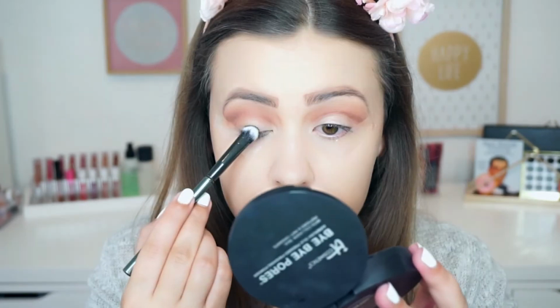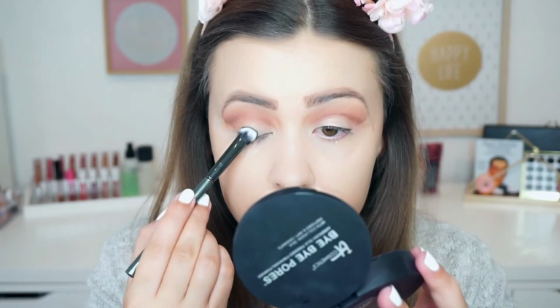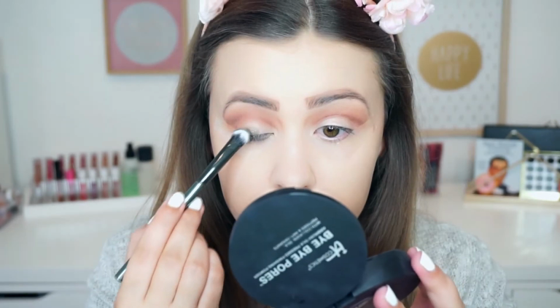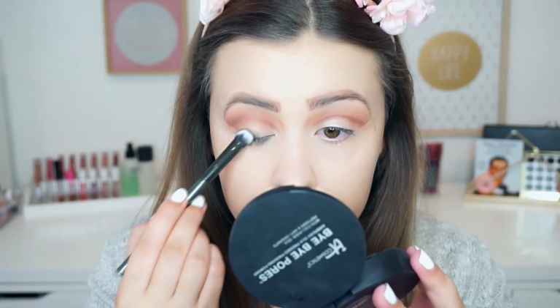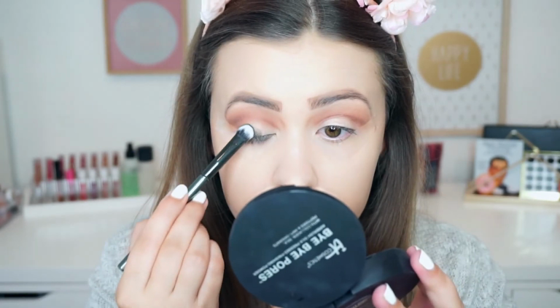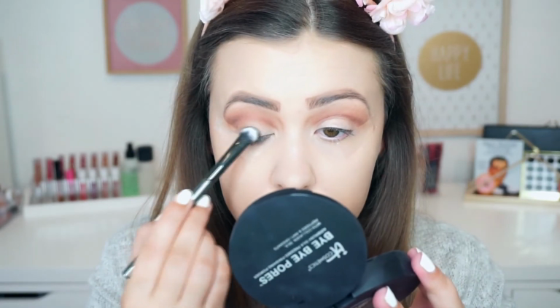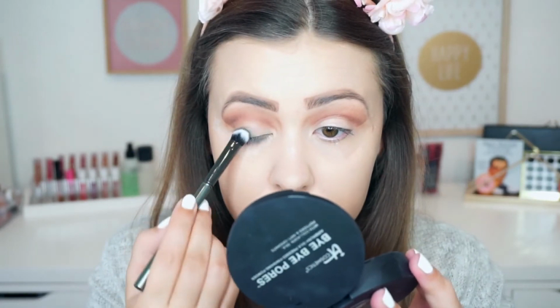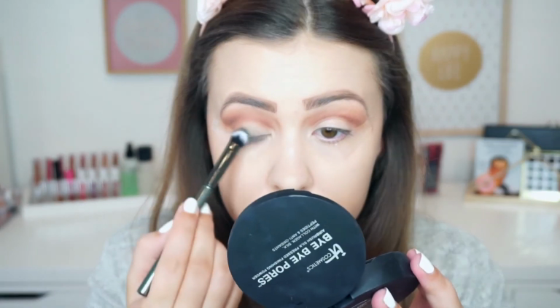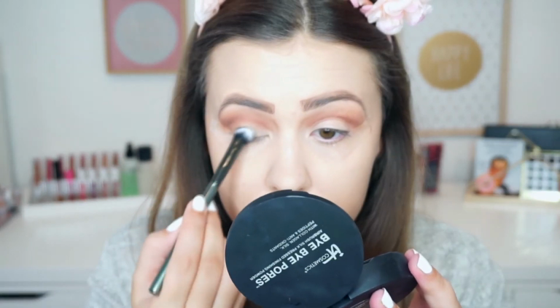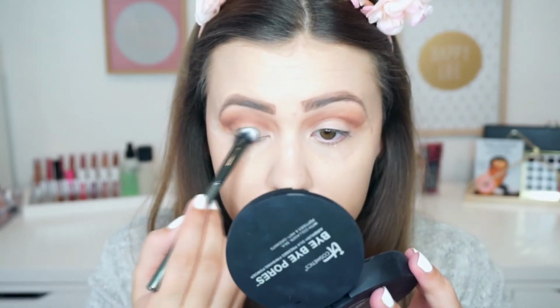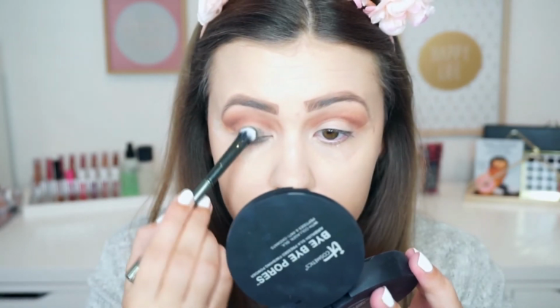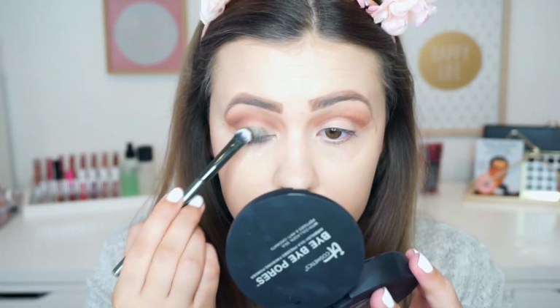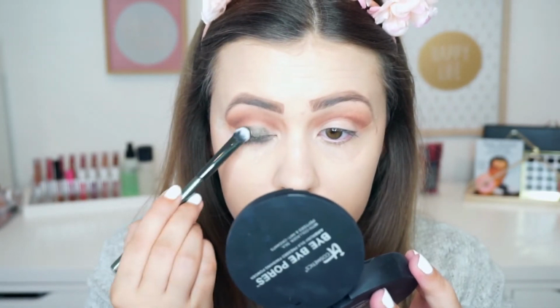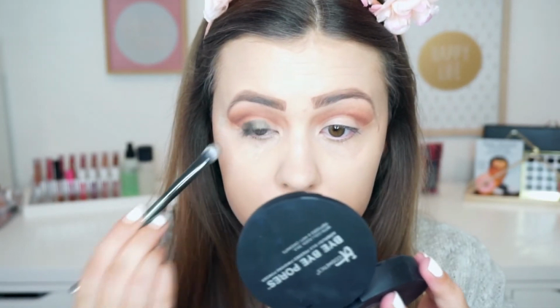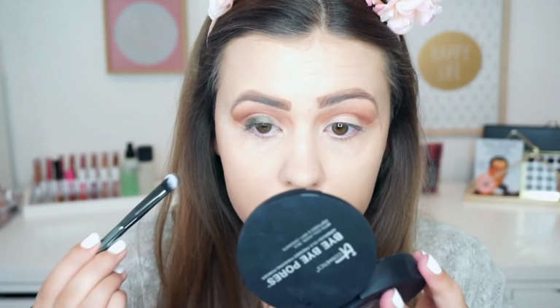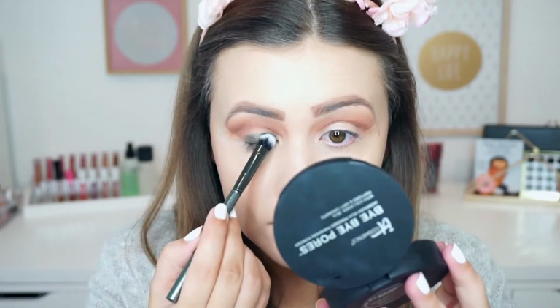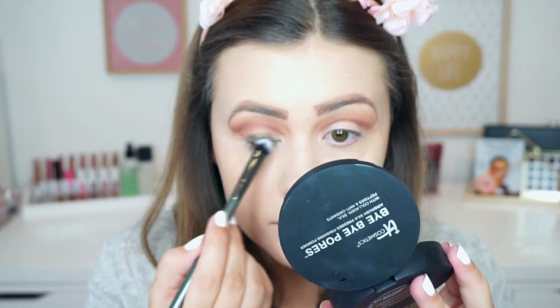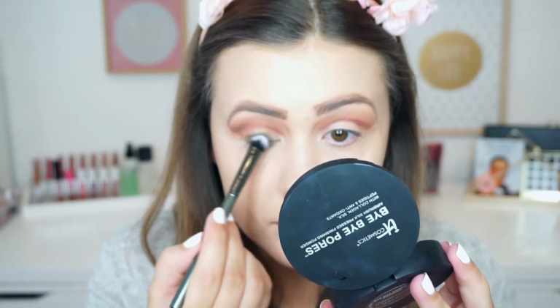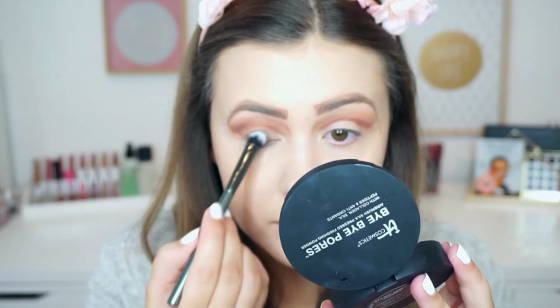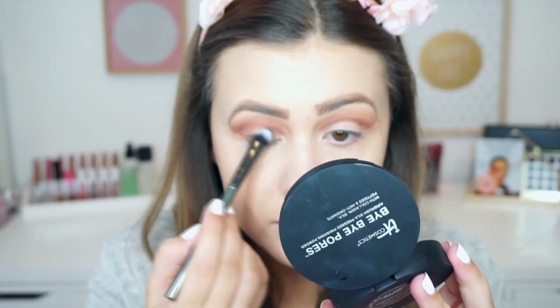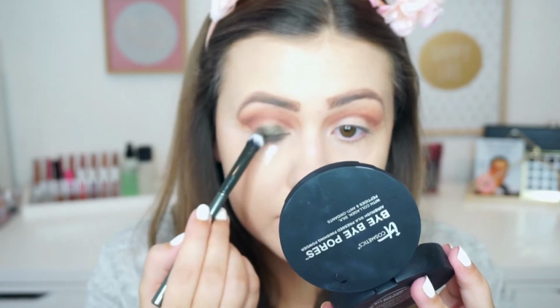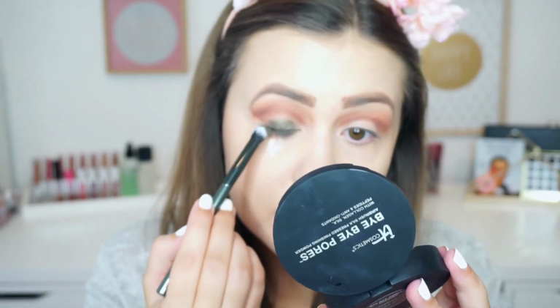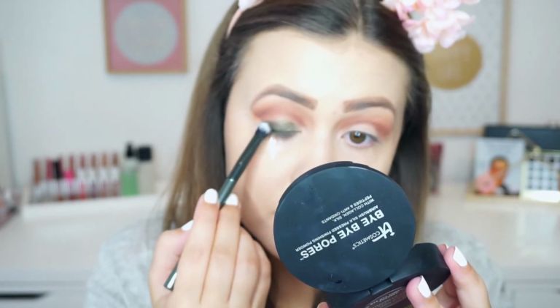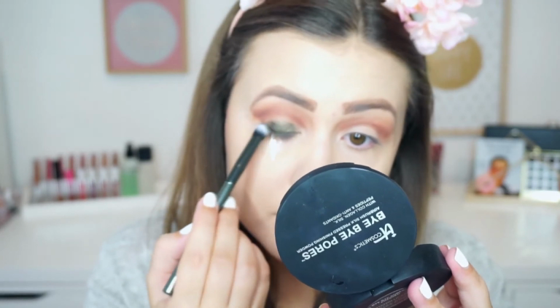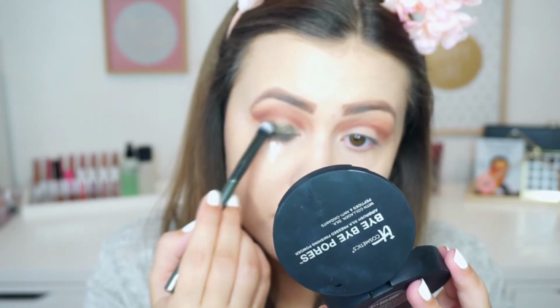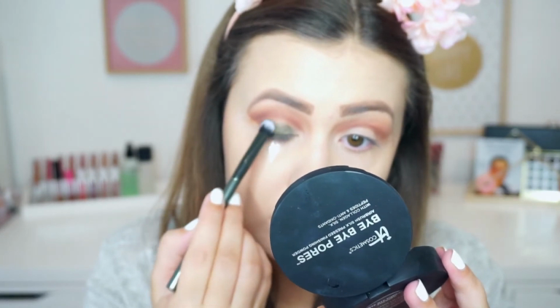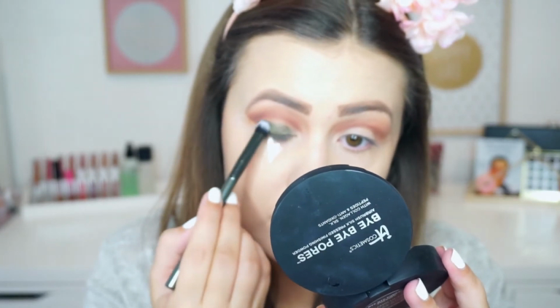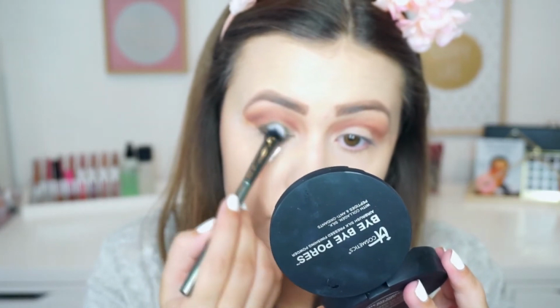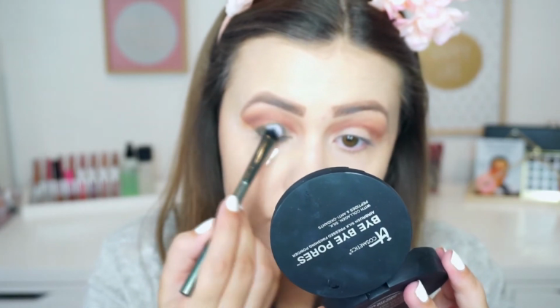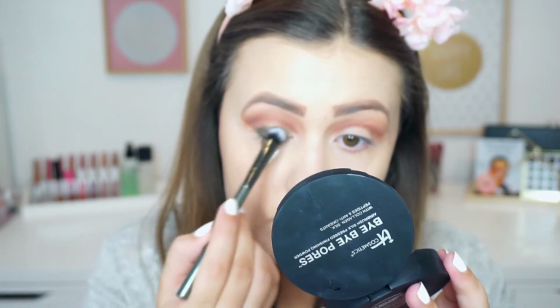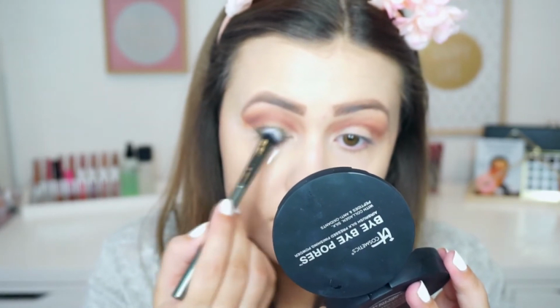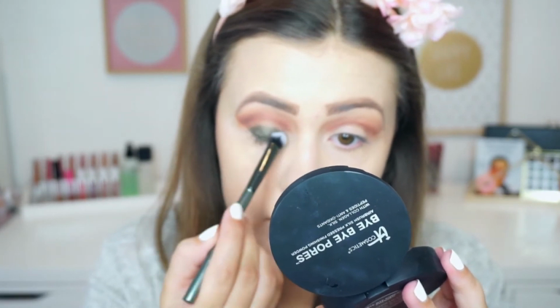Then I'm using the shade Venom, and this is going on my eyelids where I didn't apply any other eyeshadow. And this is just going to bring everything together.